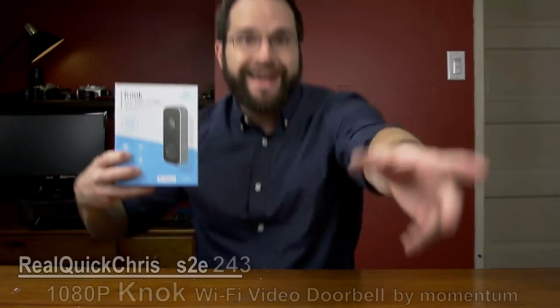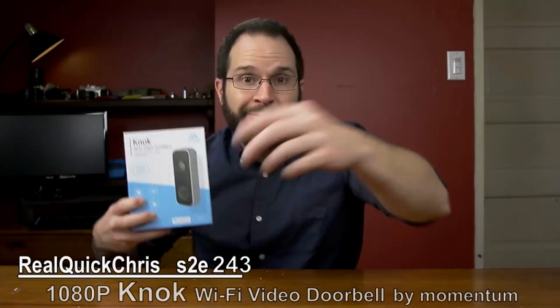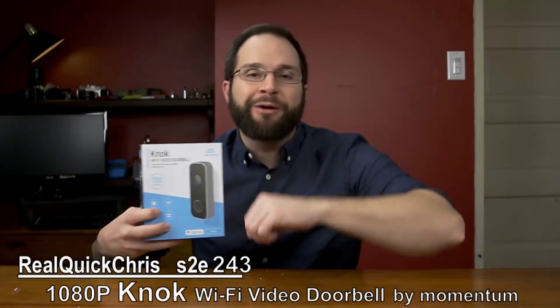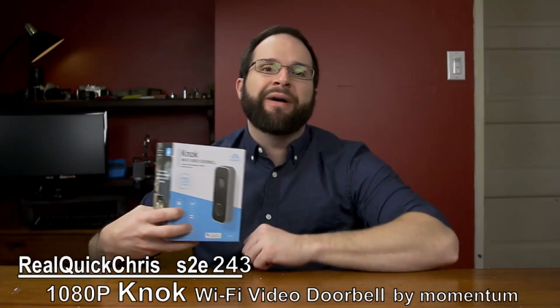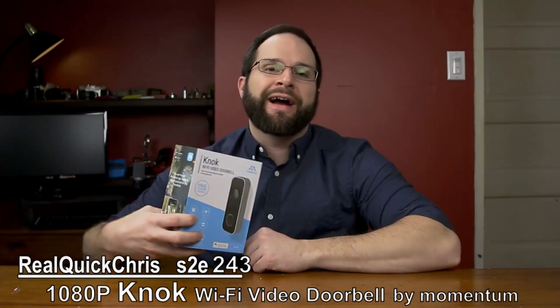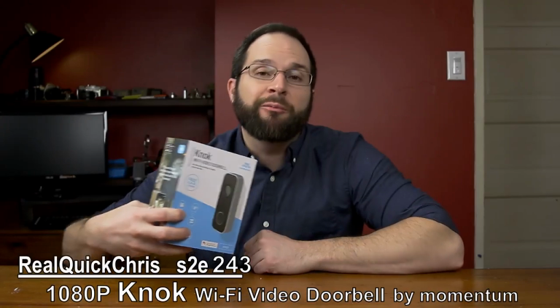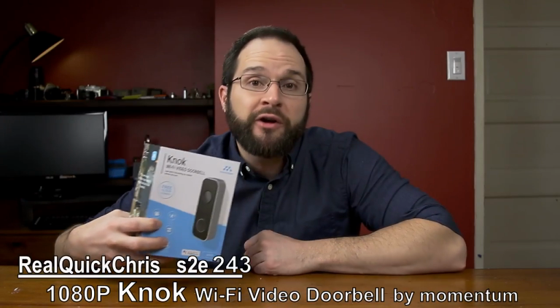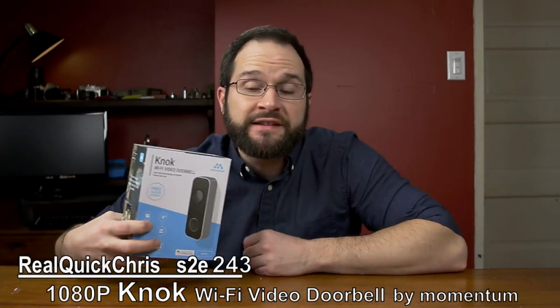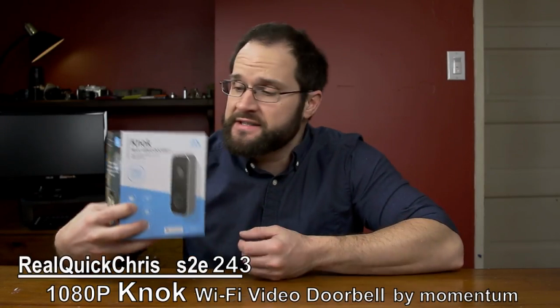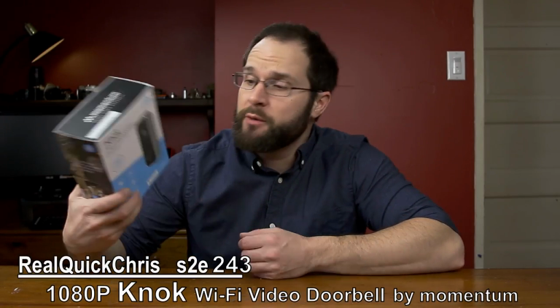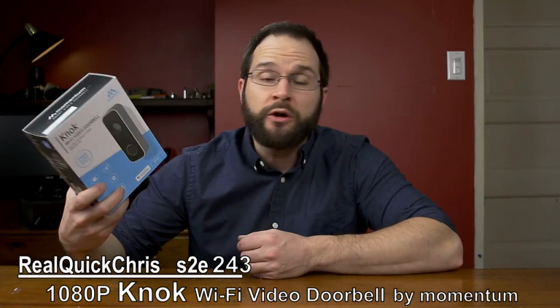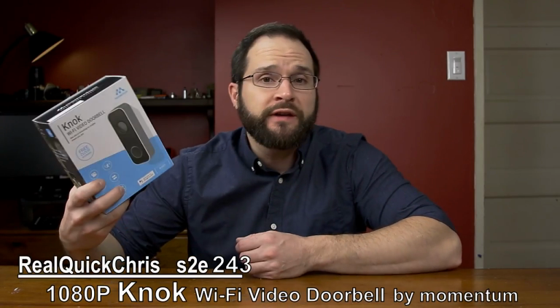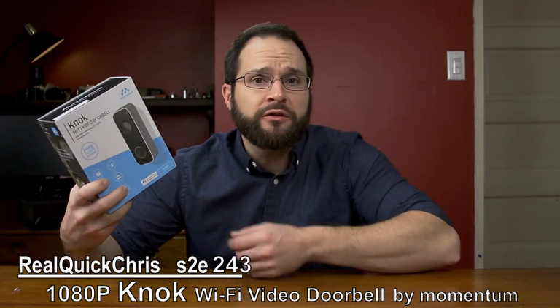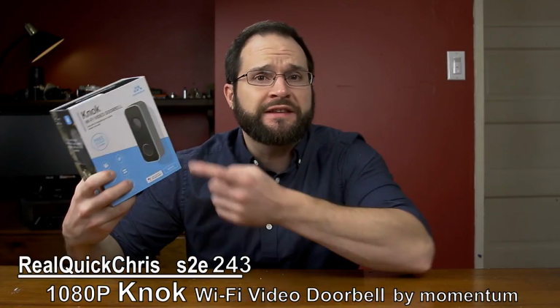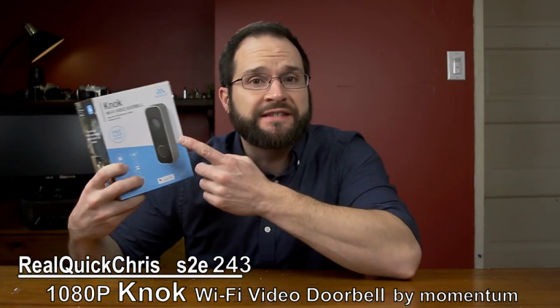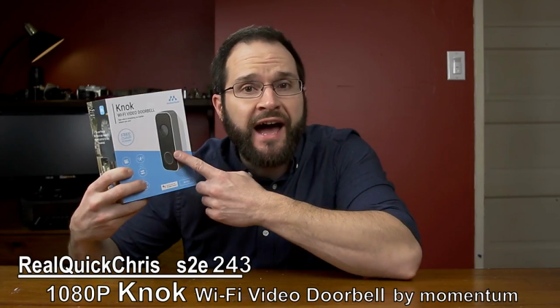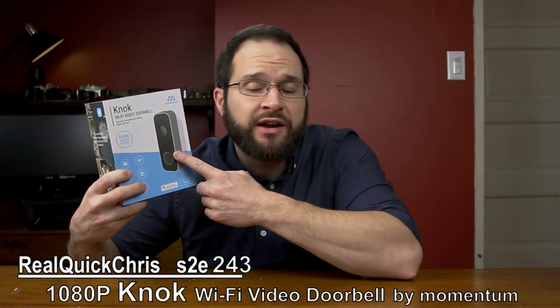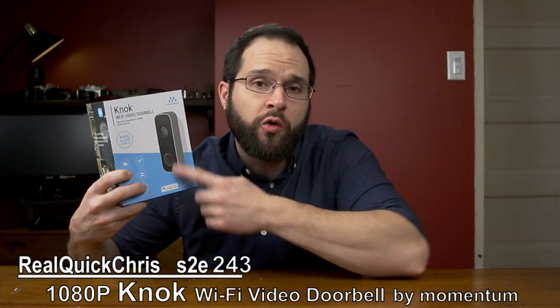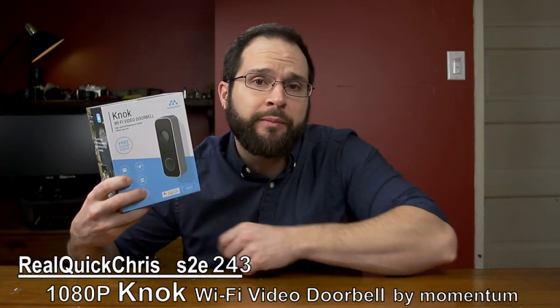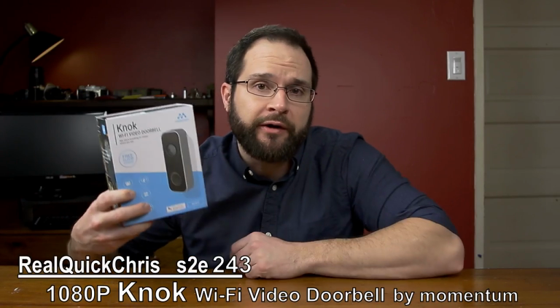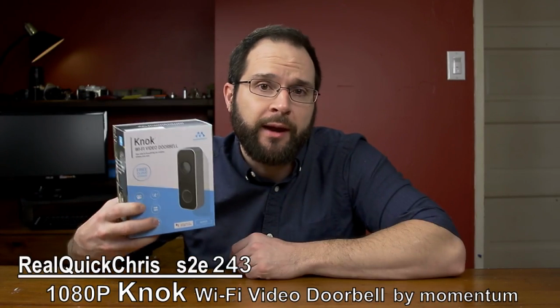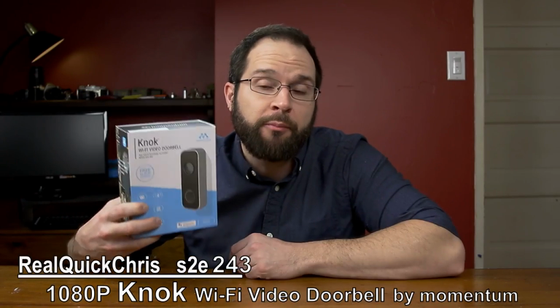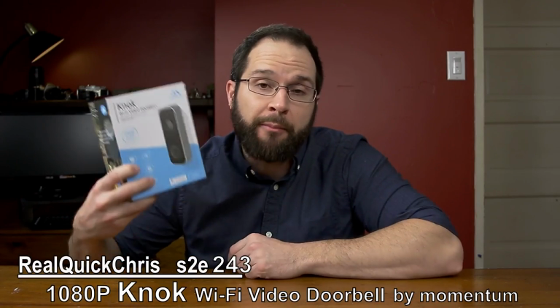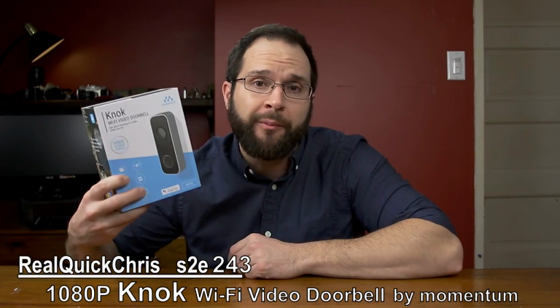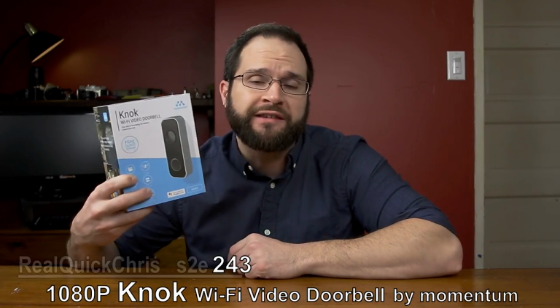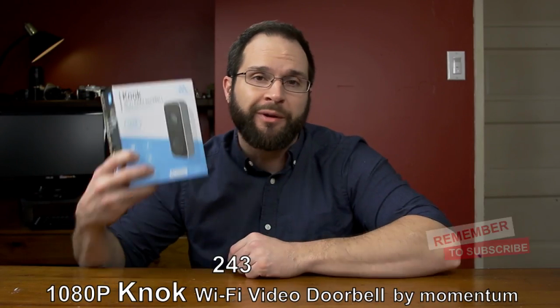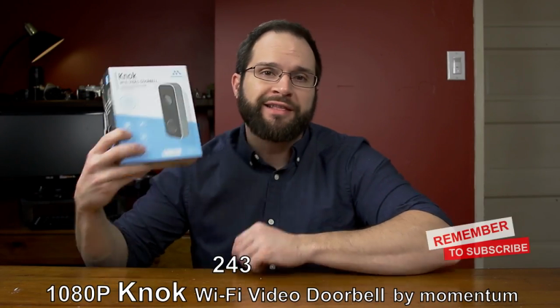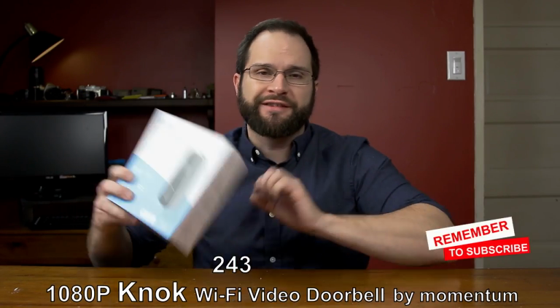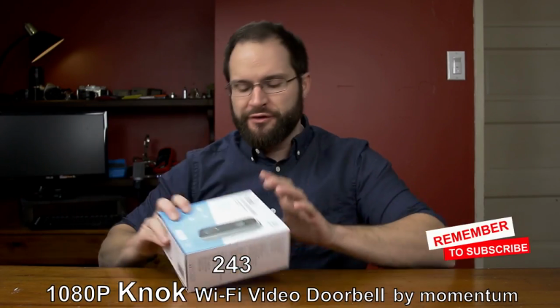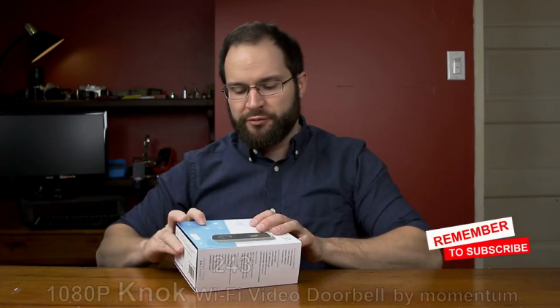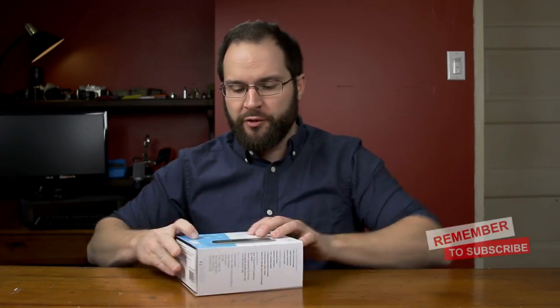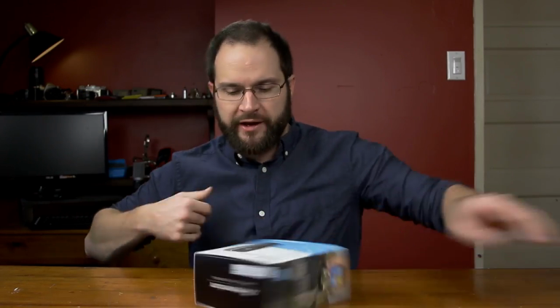Hey, welcome back. I'm Chris and today we're going to take a look at this Knock doorbell camera by Momentum. Let's do this real quick.